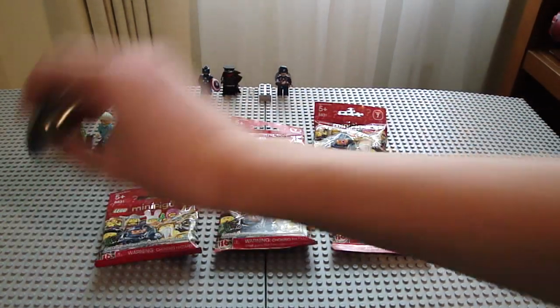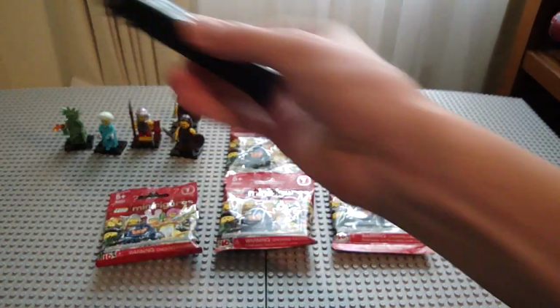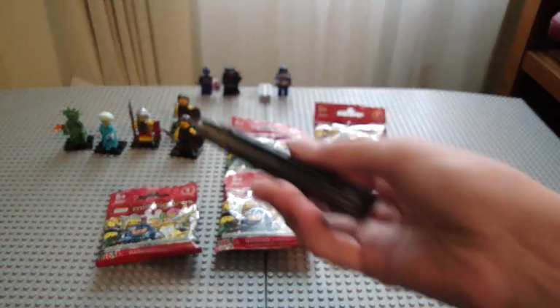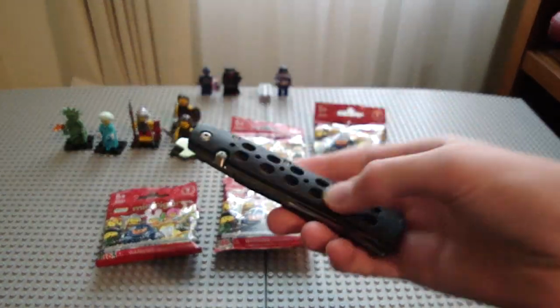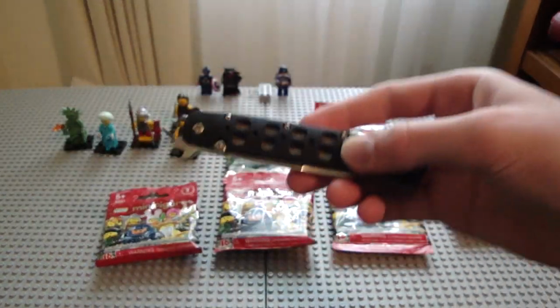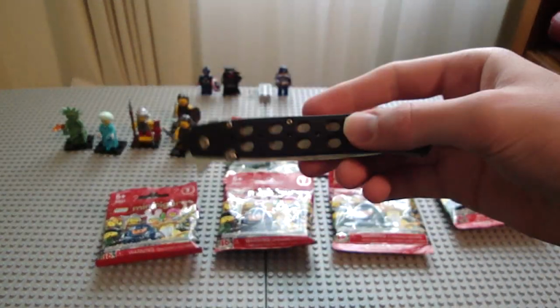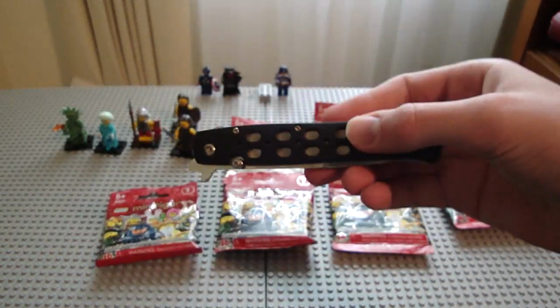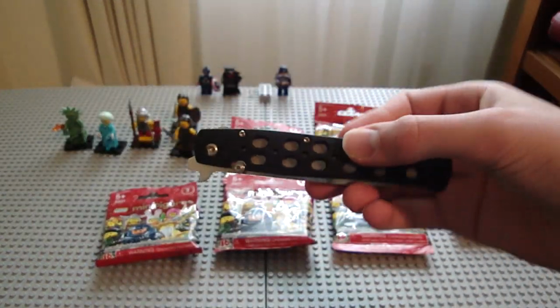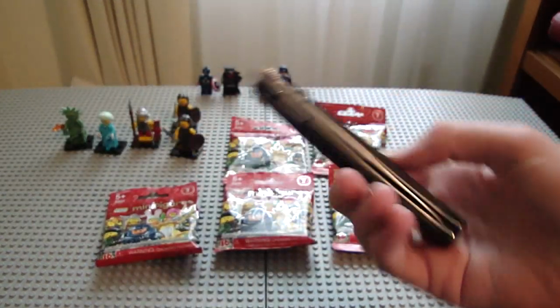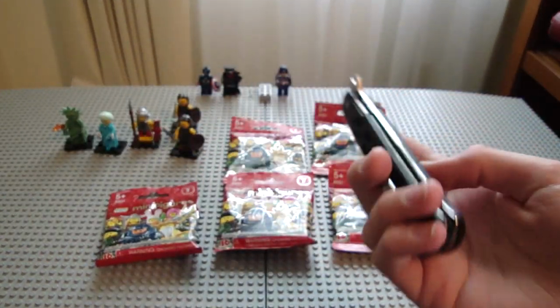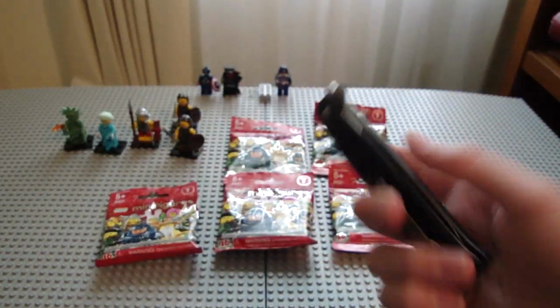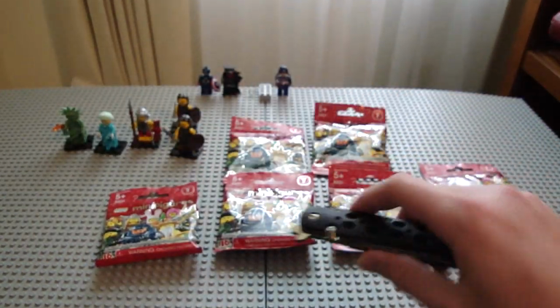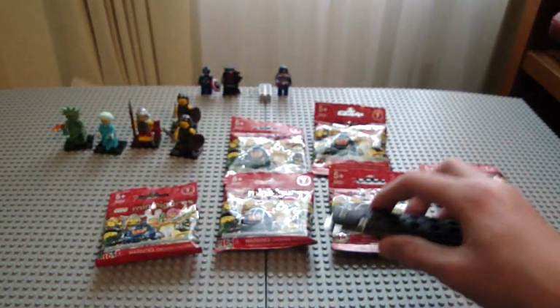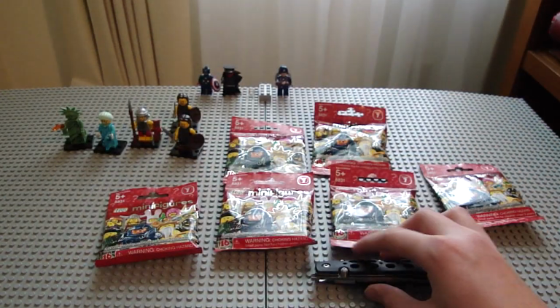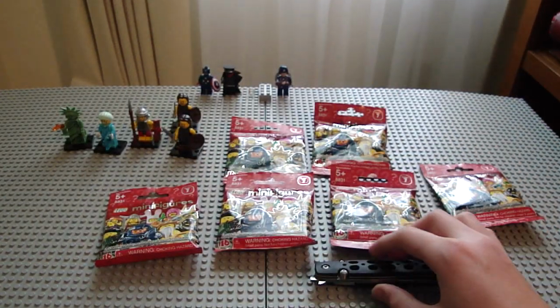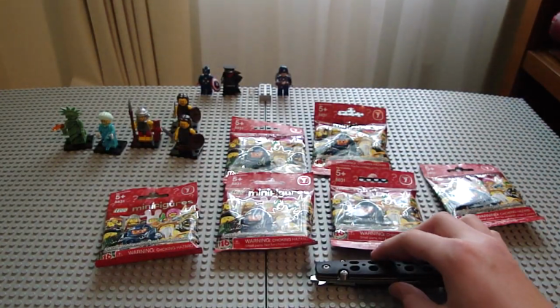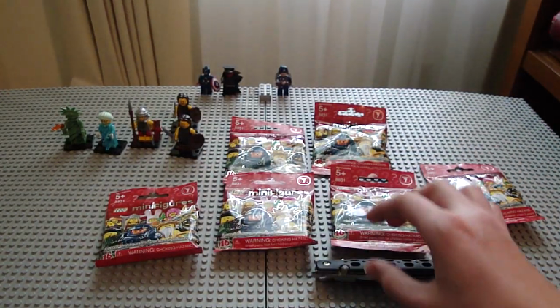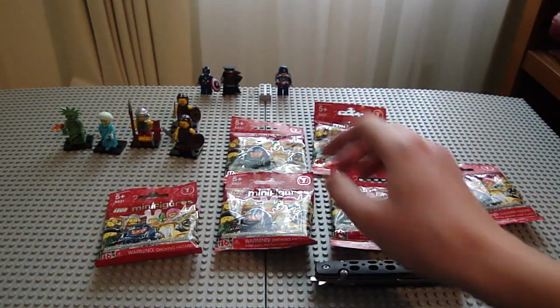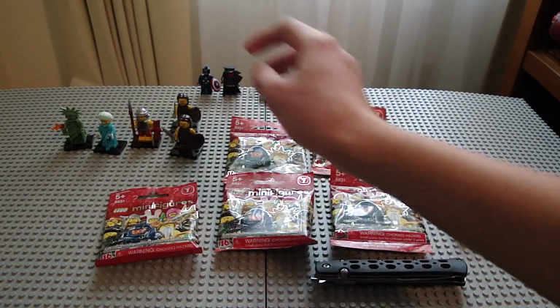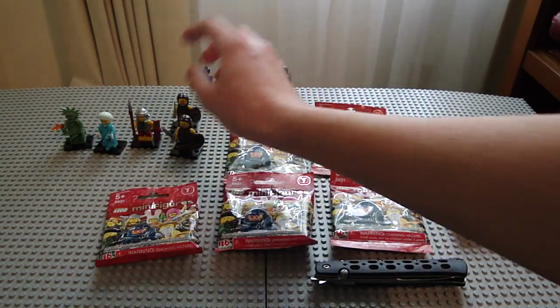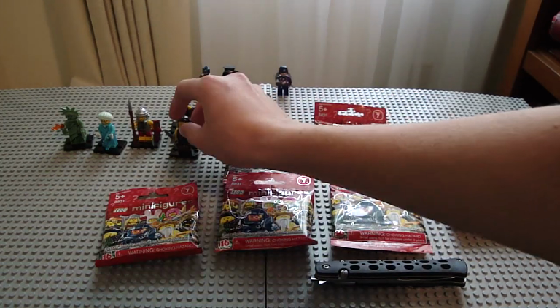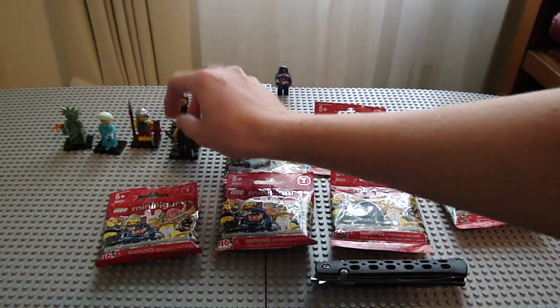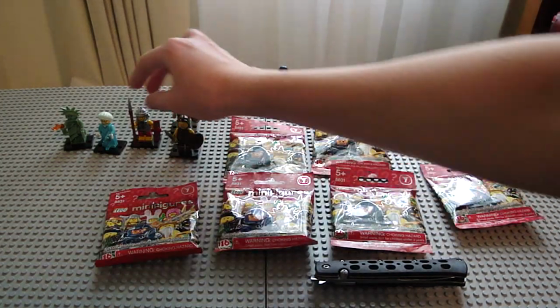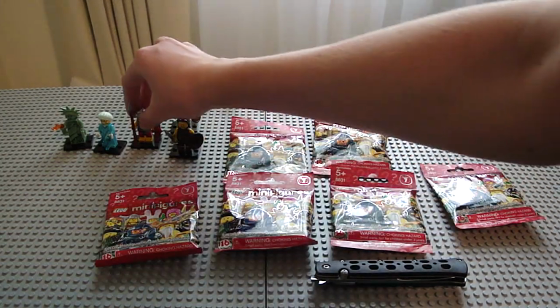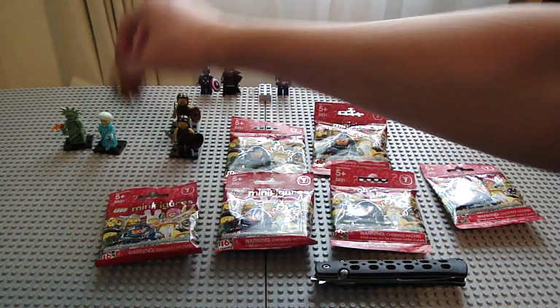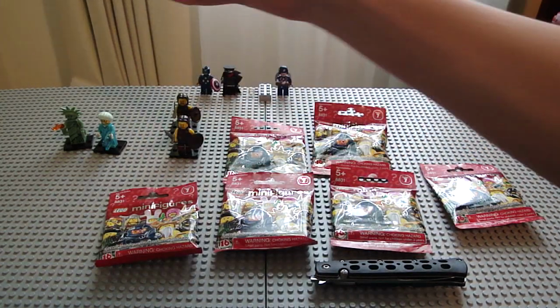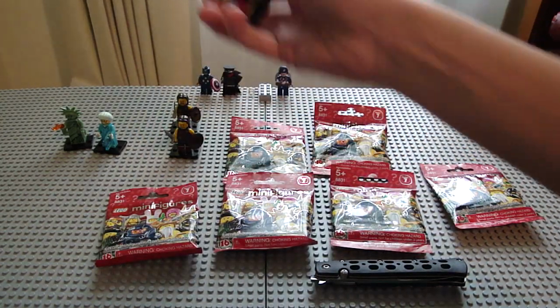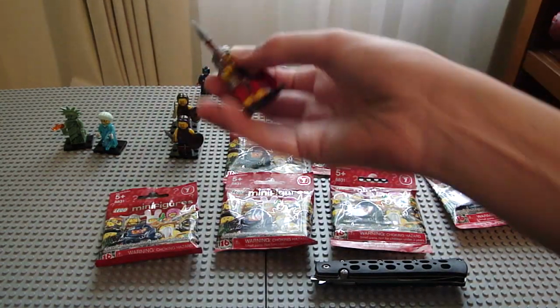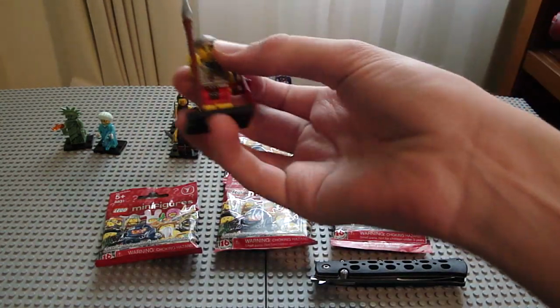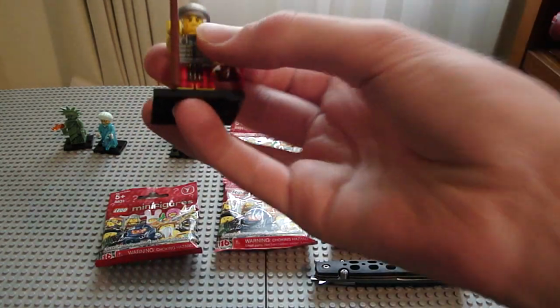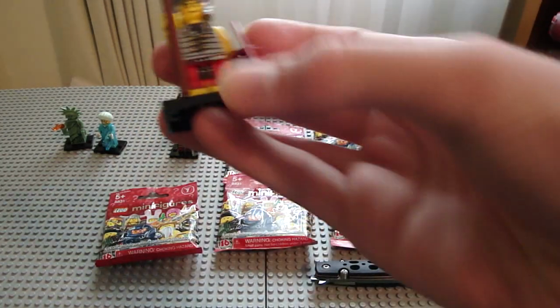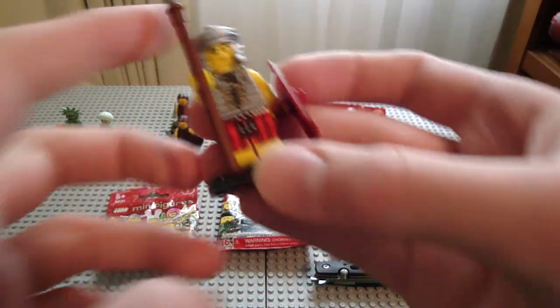Lego also sent me a knife. Well, not really — they didn't send me a knife, that's my knife. I just thought that would be funny.